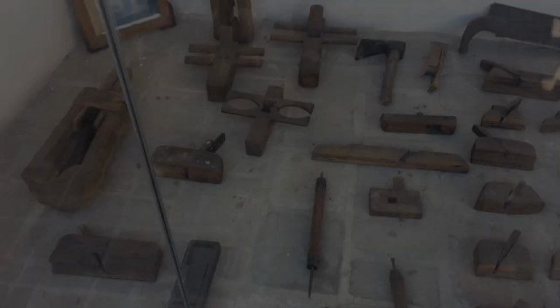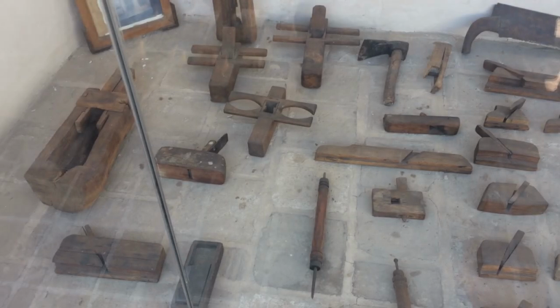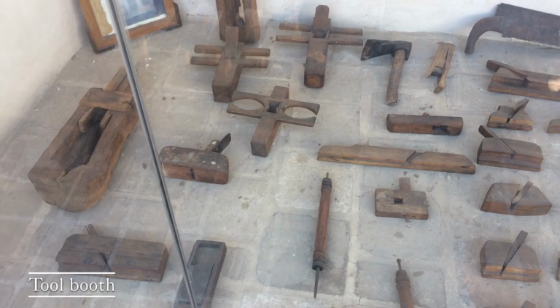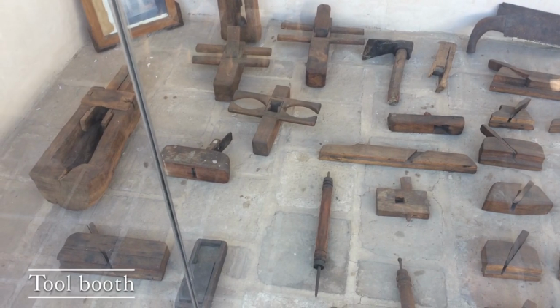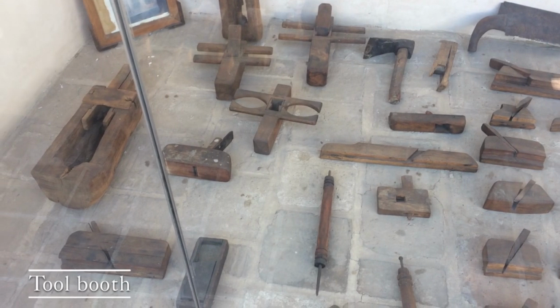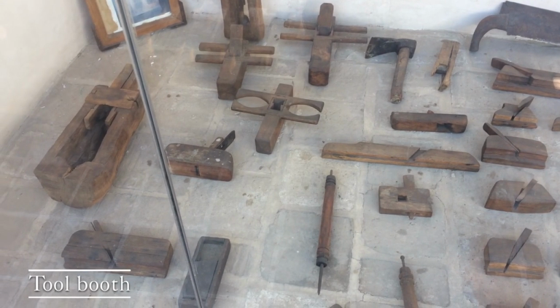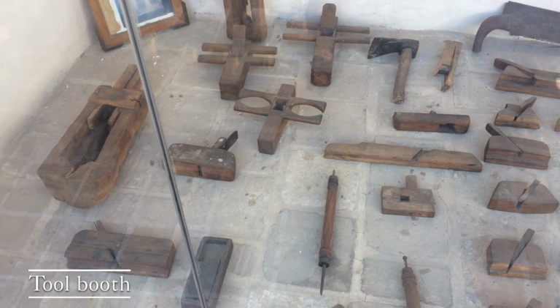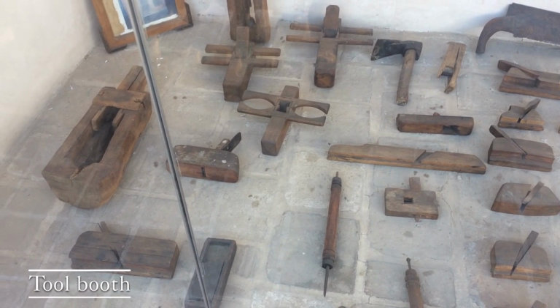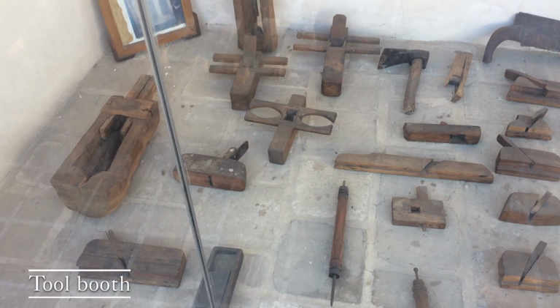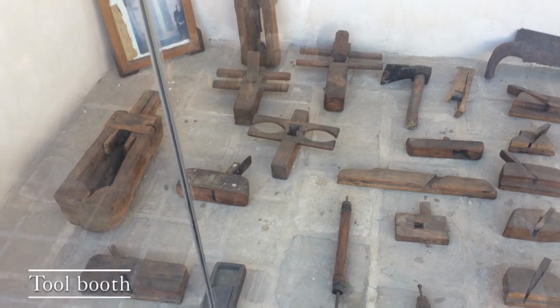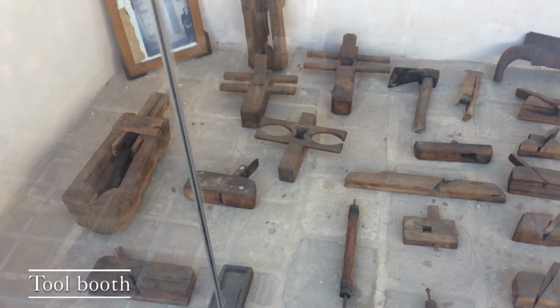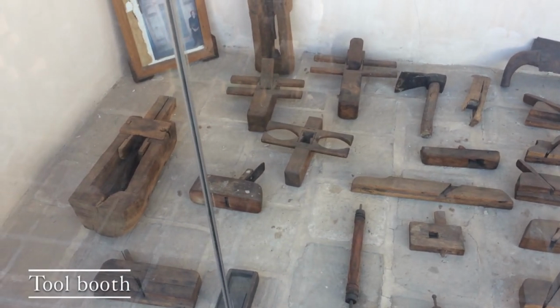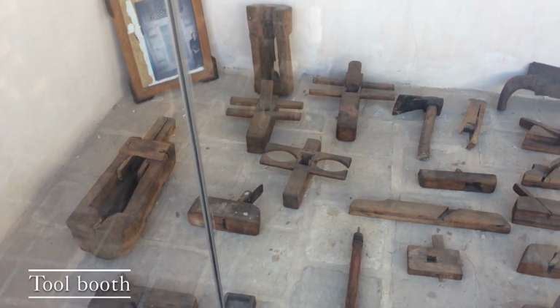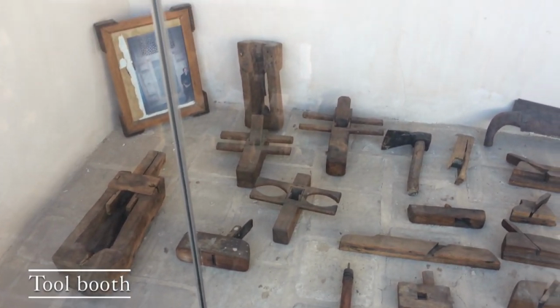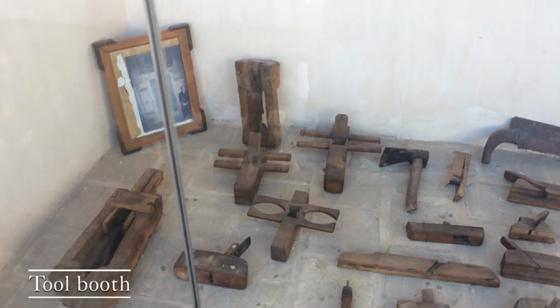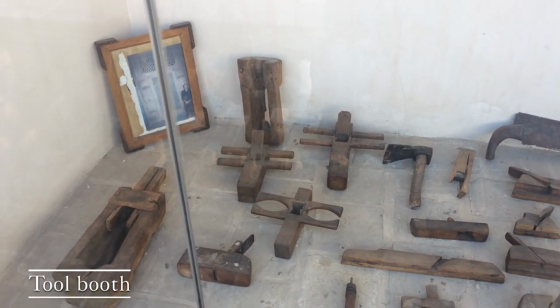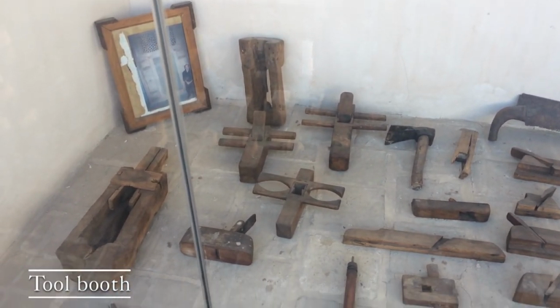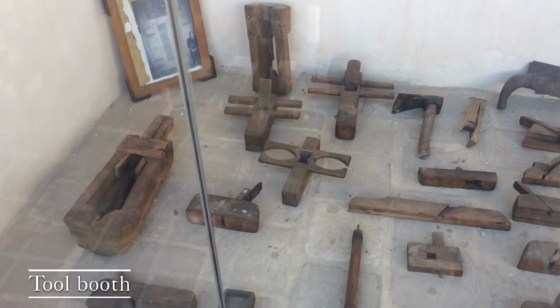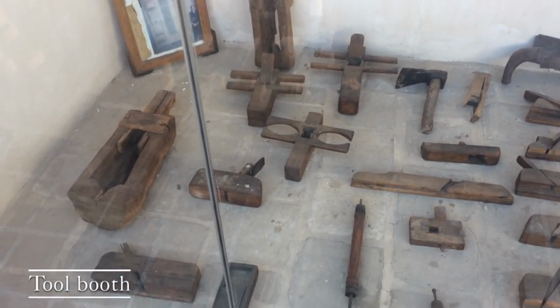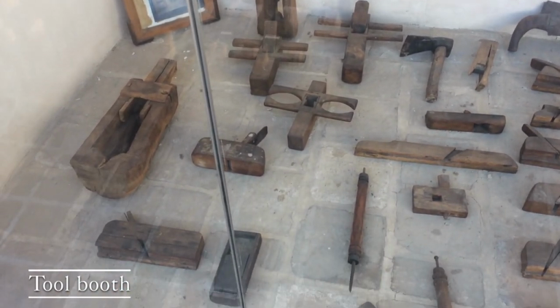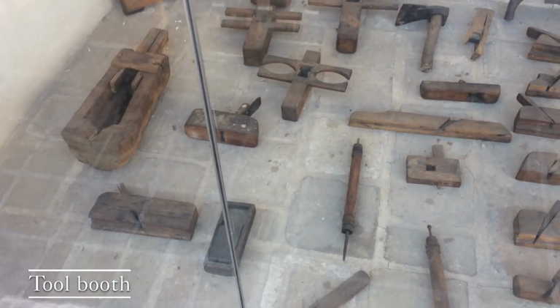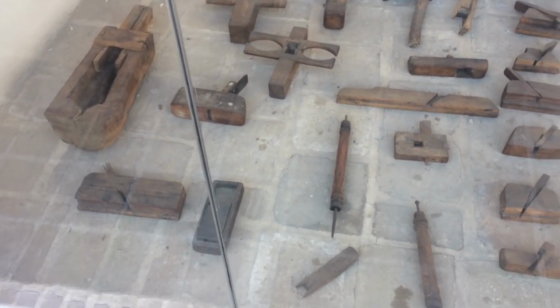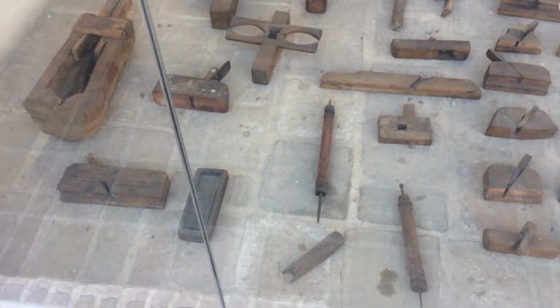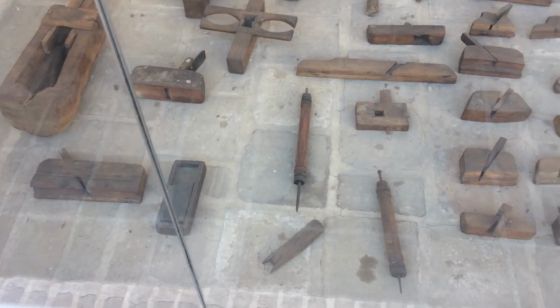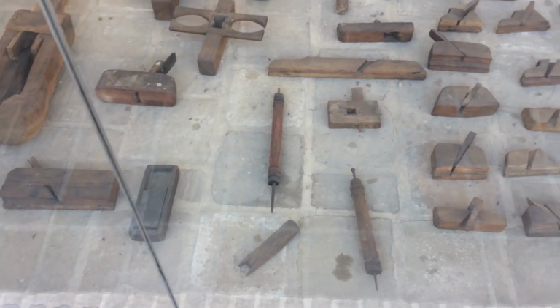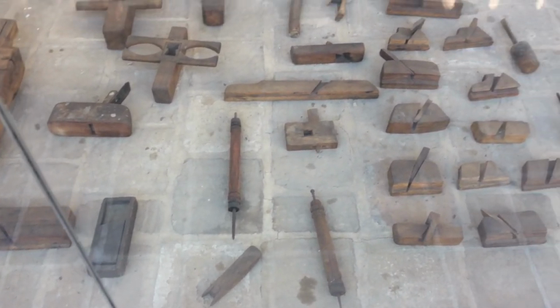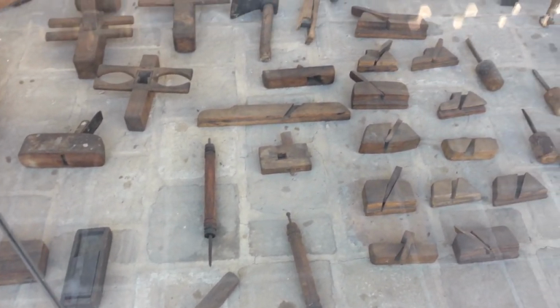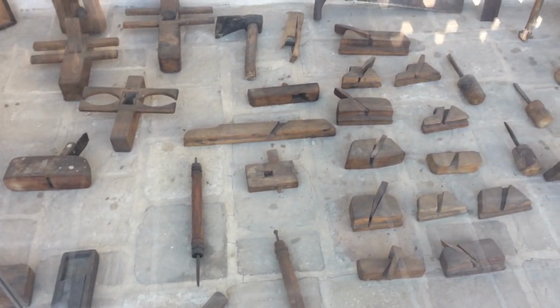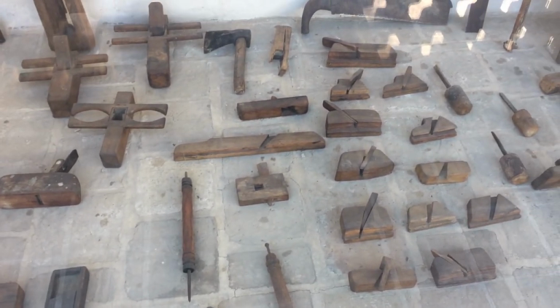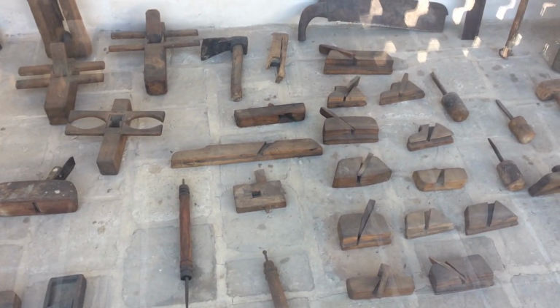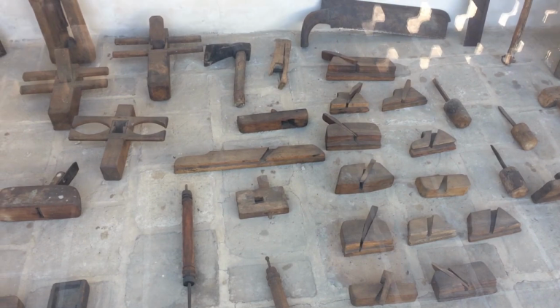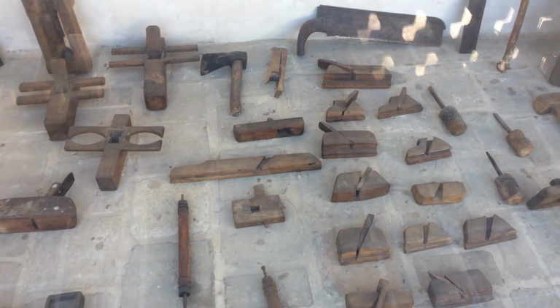You can see in this booth there are some sophisticated tools for making special doors.